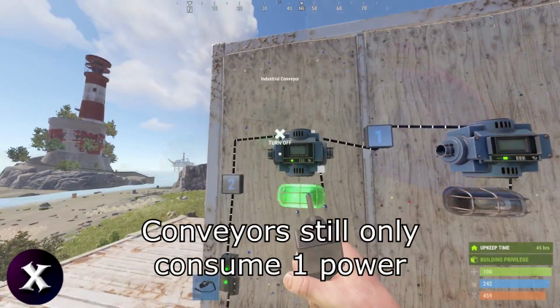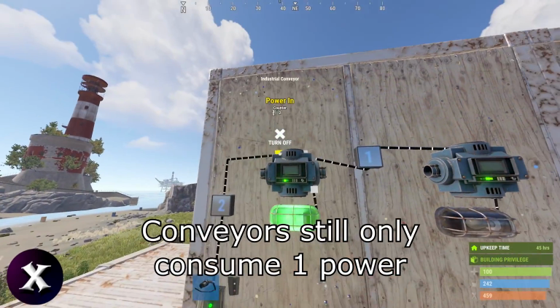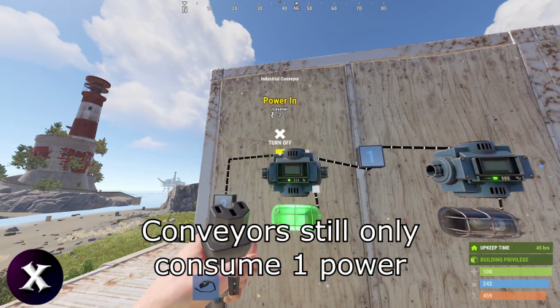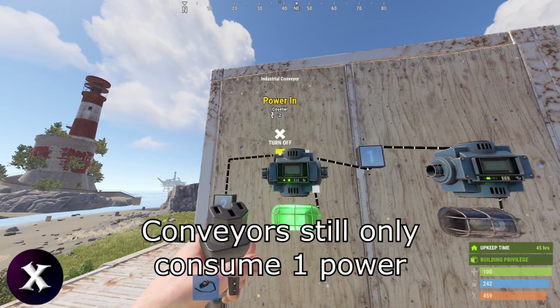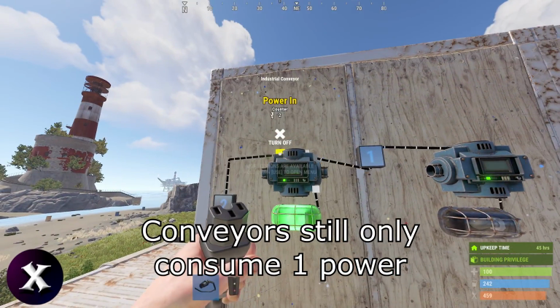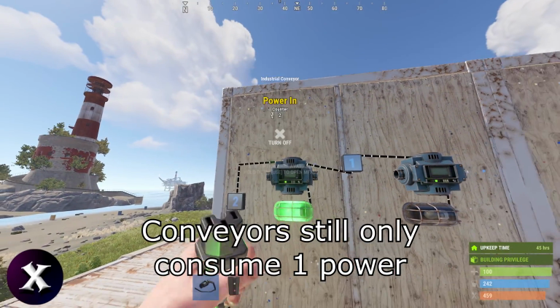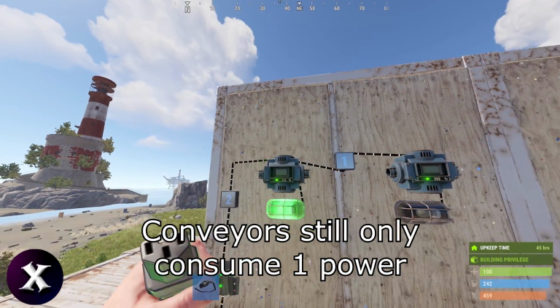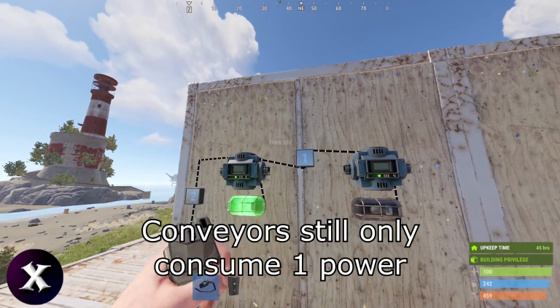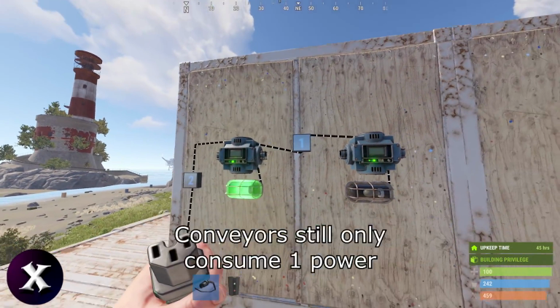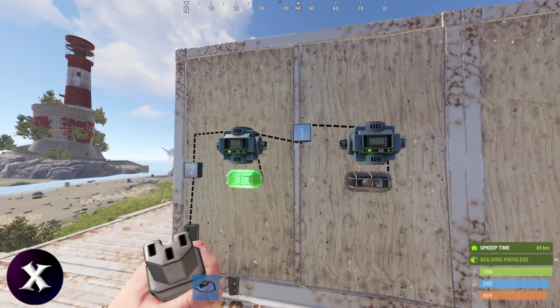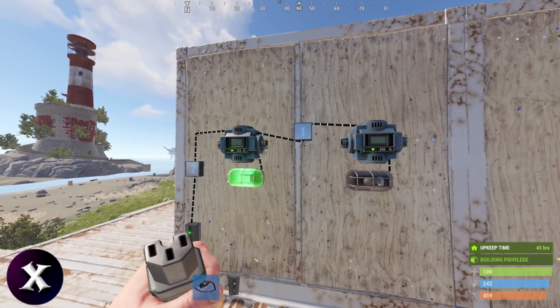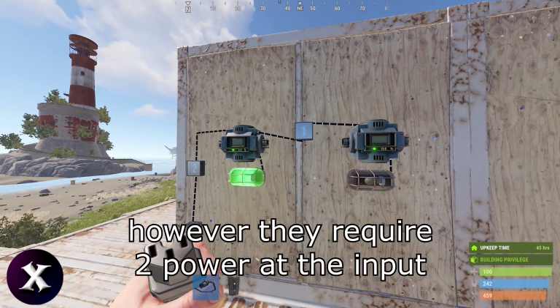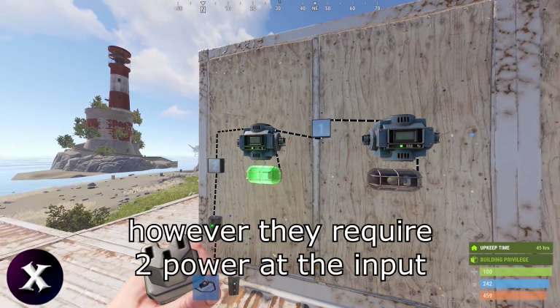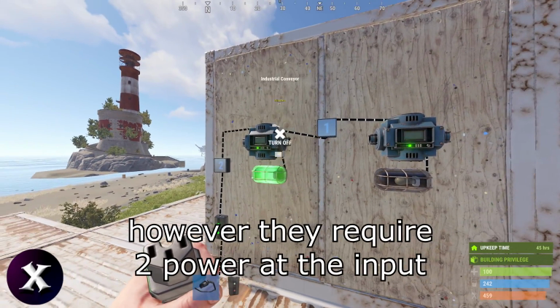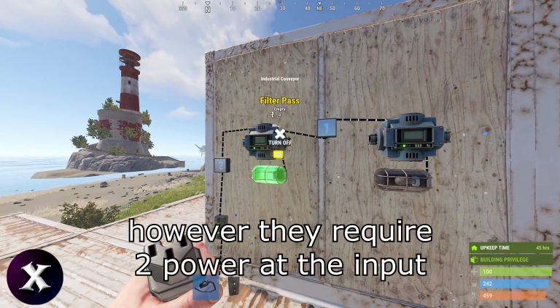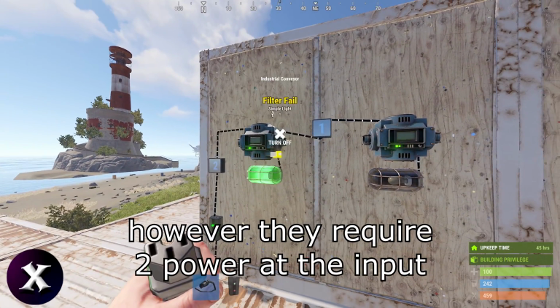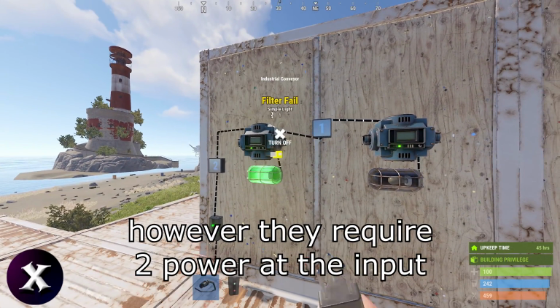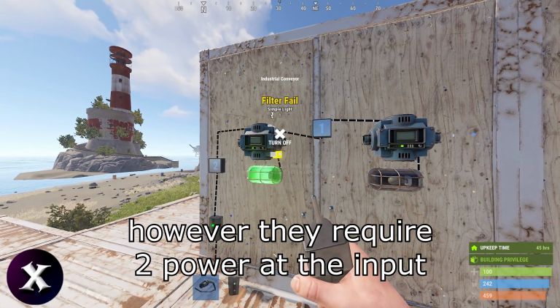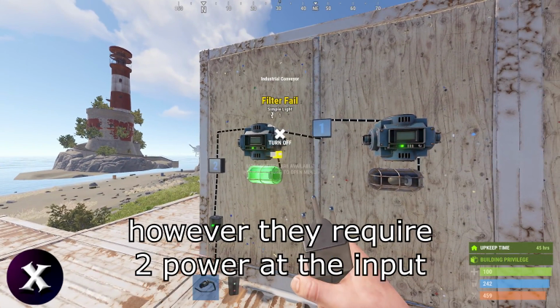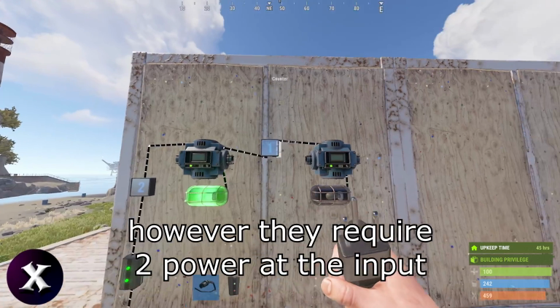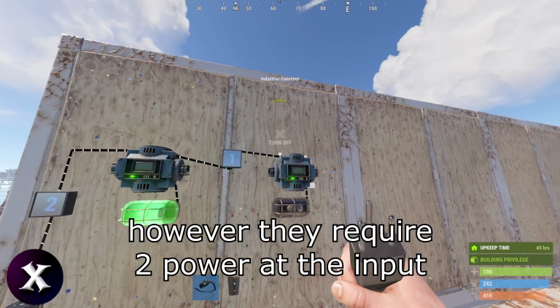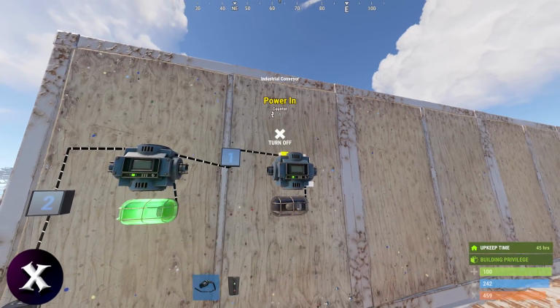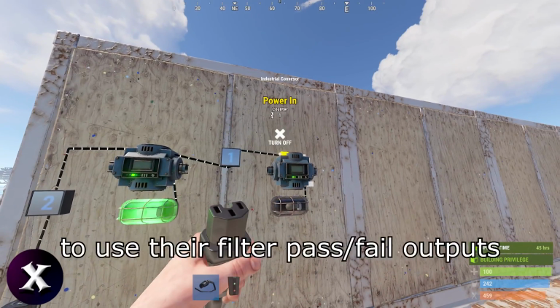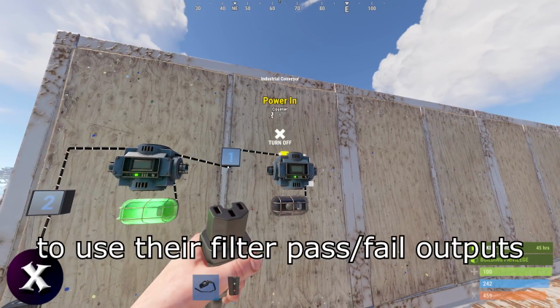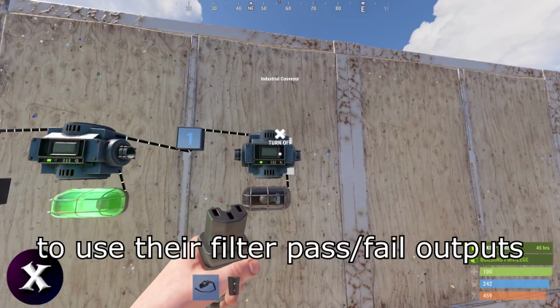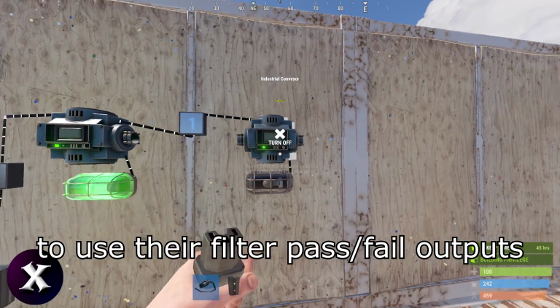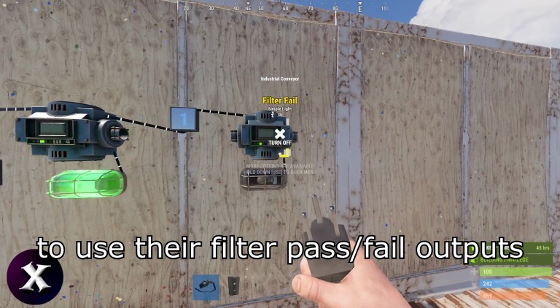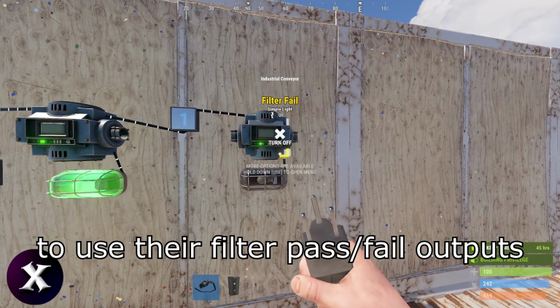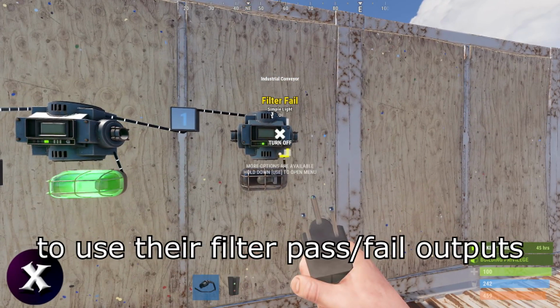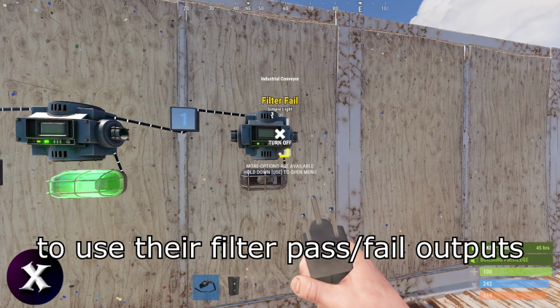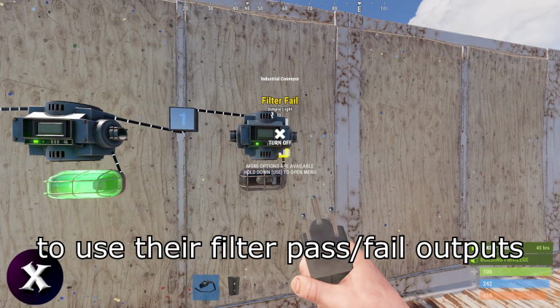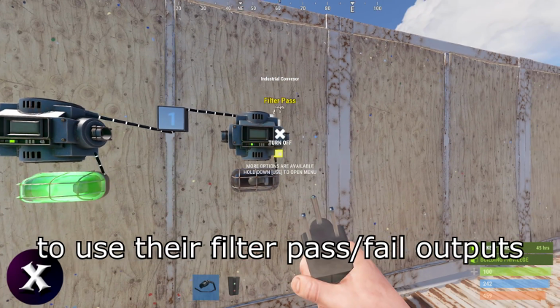Conveyors still only consume one power. However, they require two power at the input to use their filter pass and fail outputs.